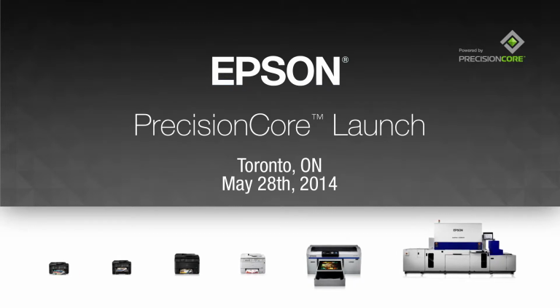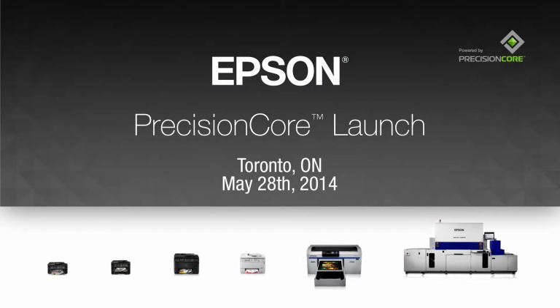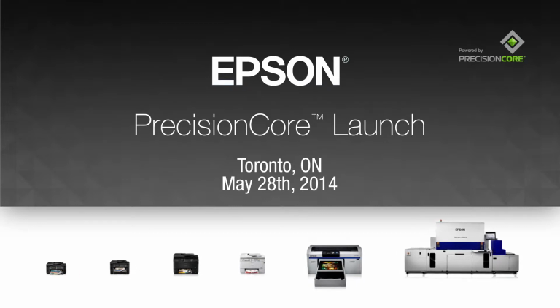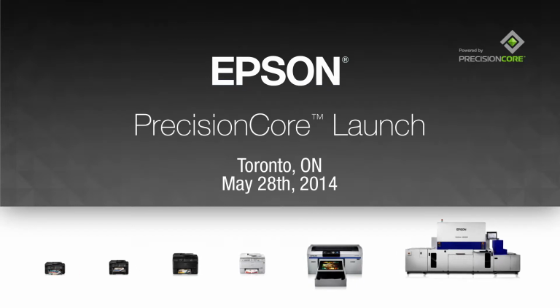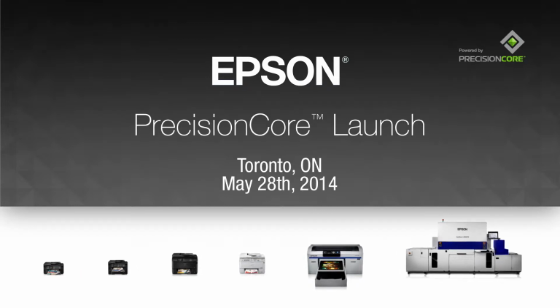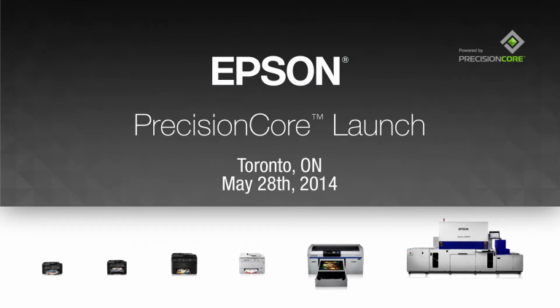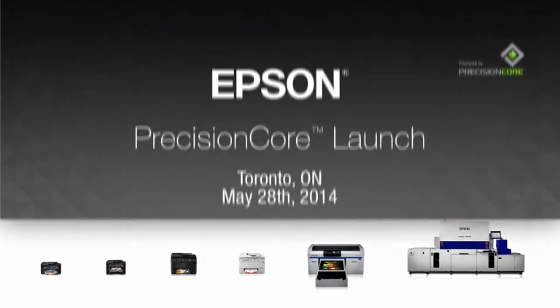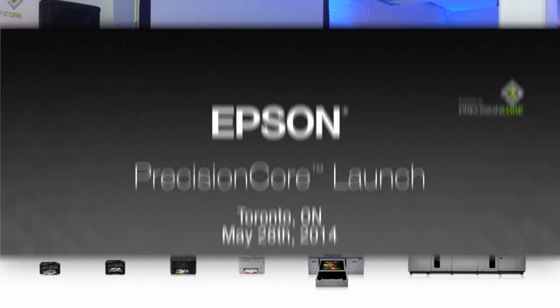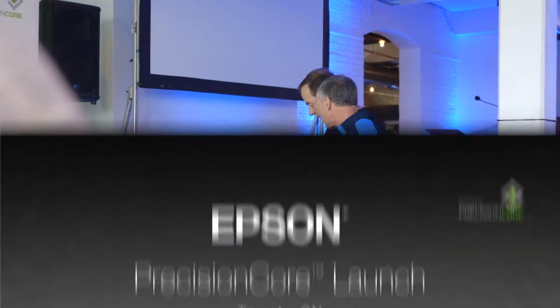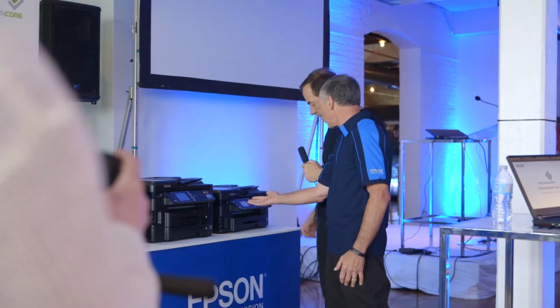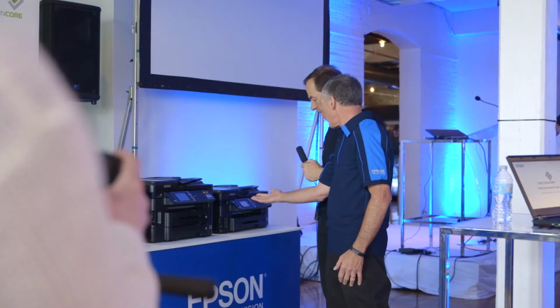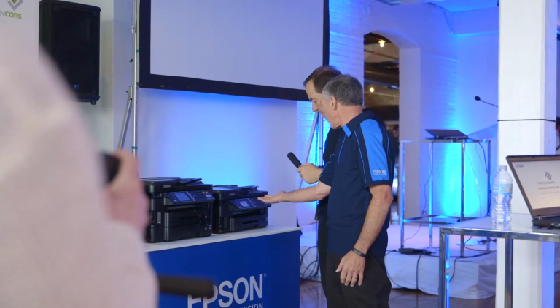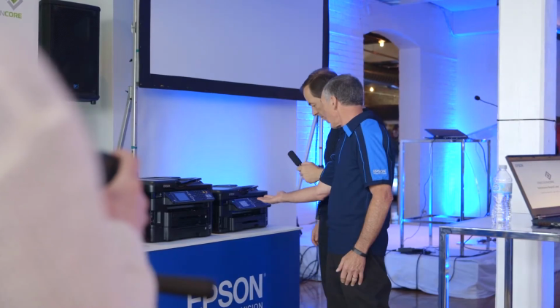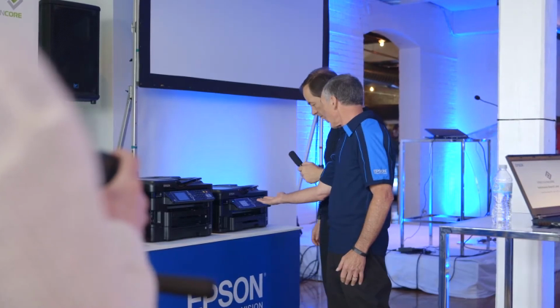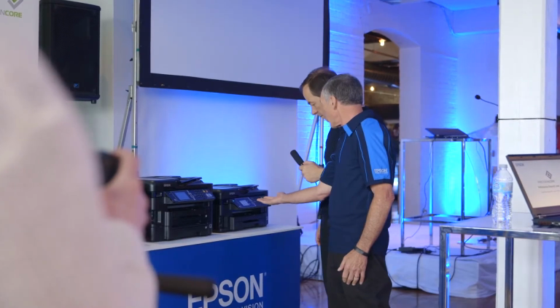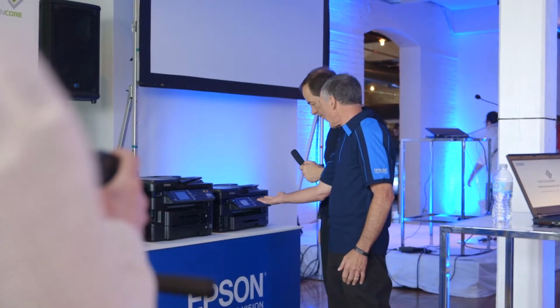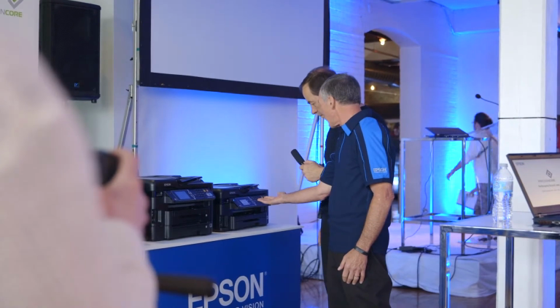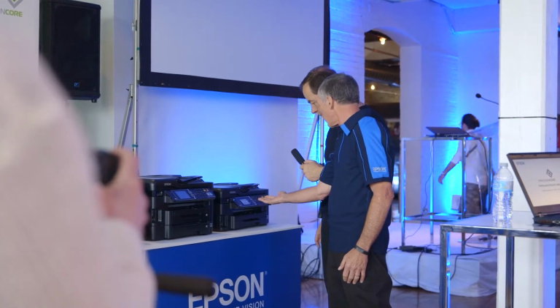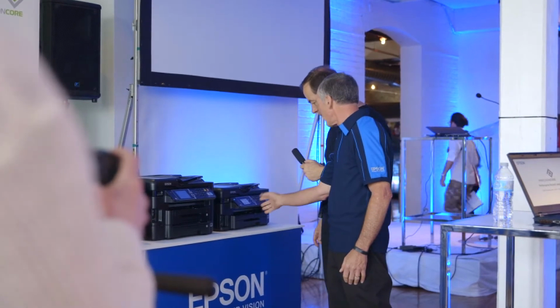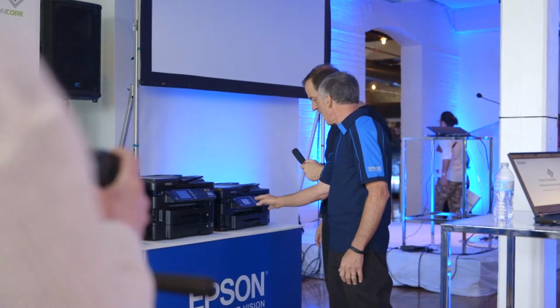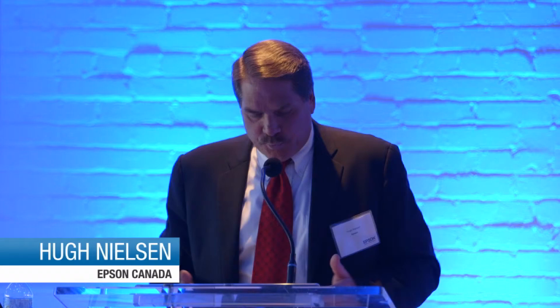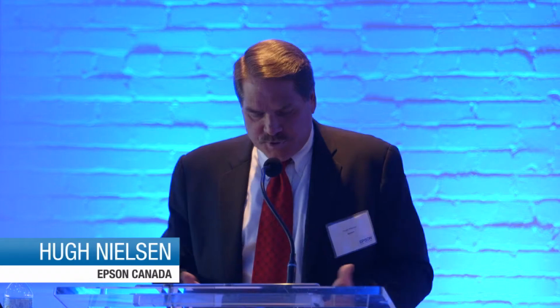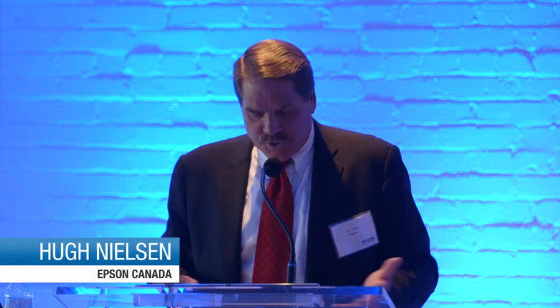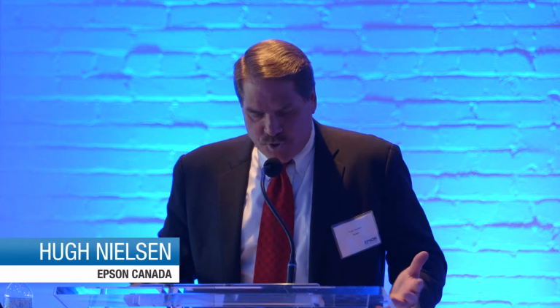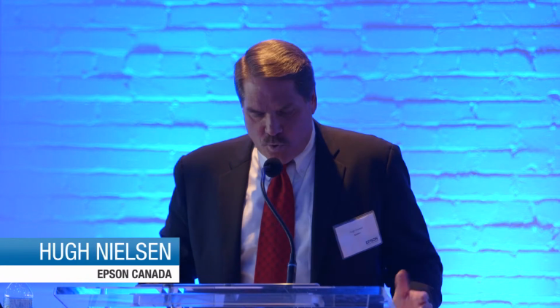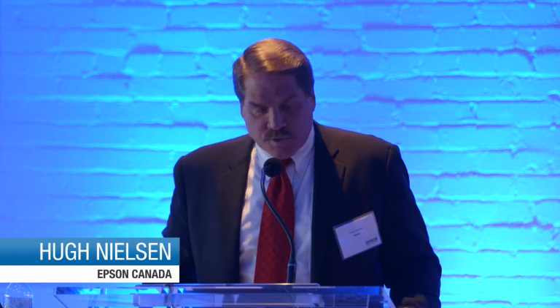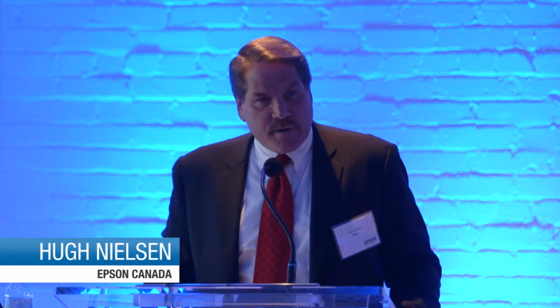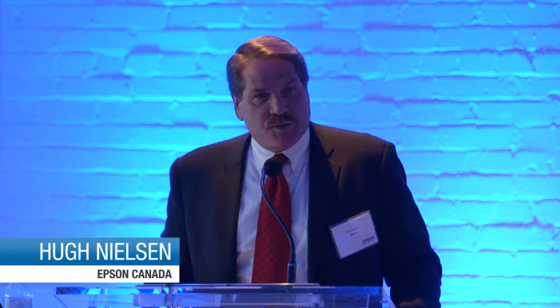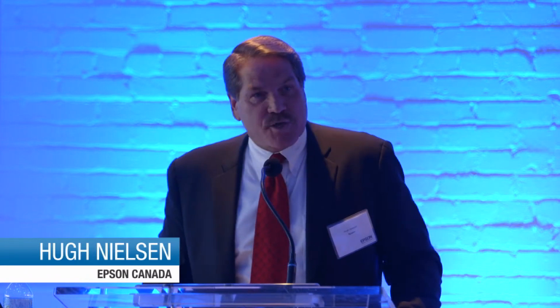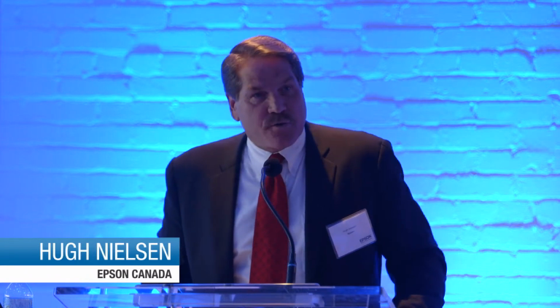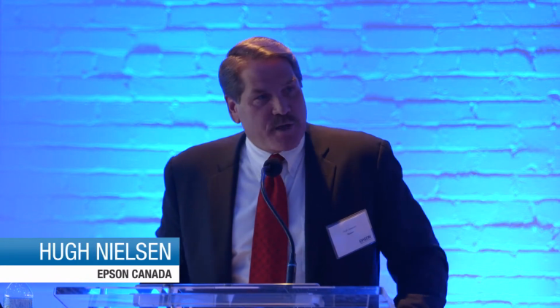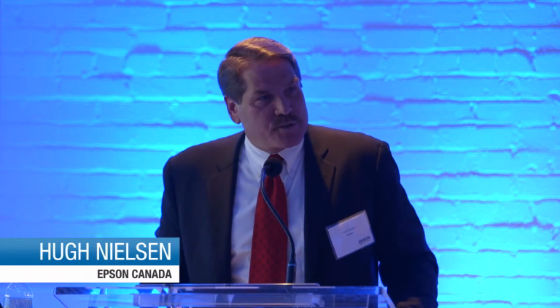Our print technology has been piezo. Precision Core is our next generation.